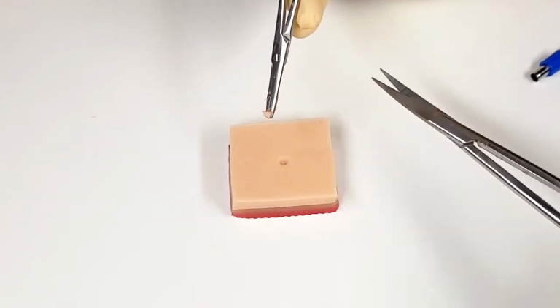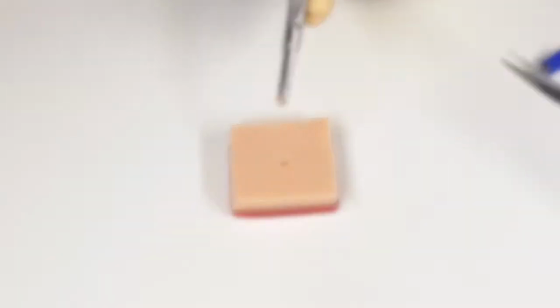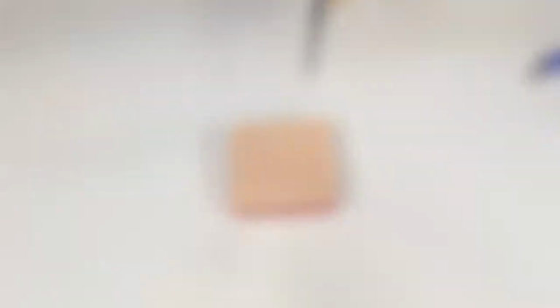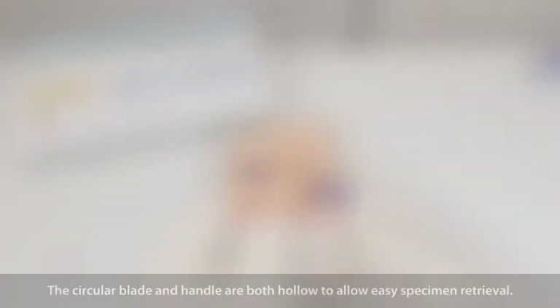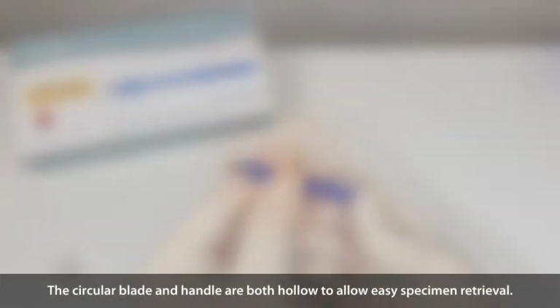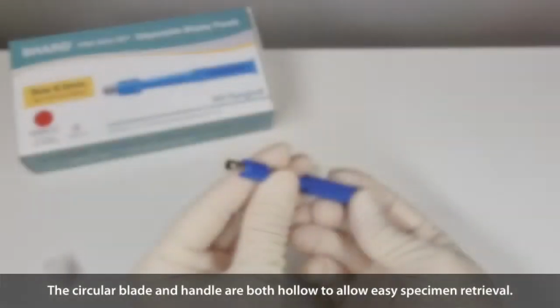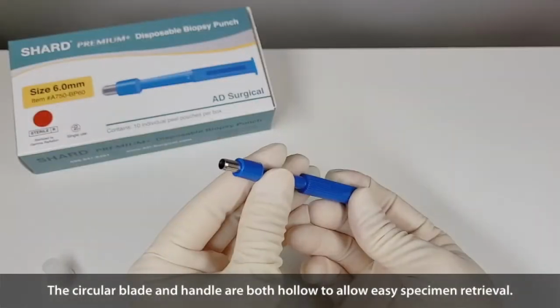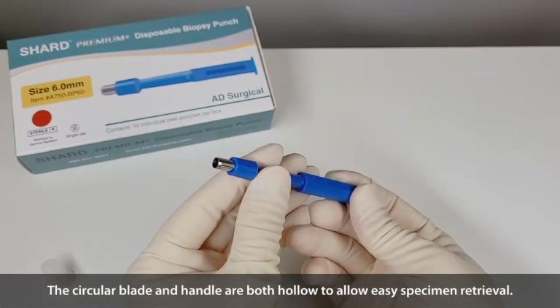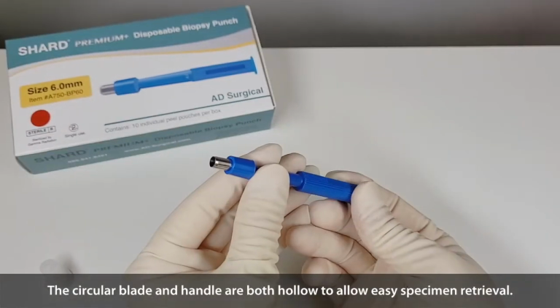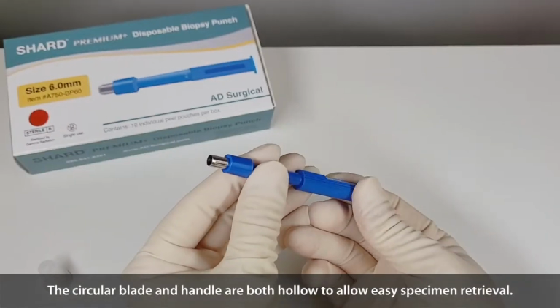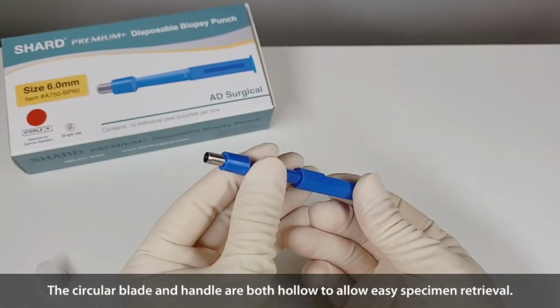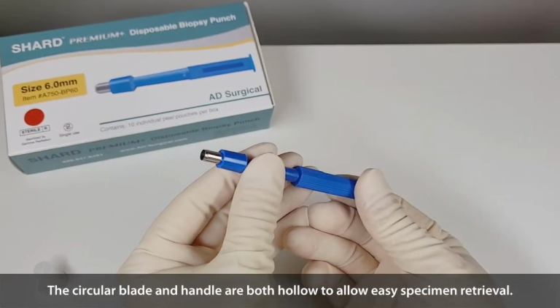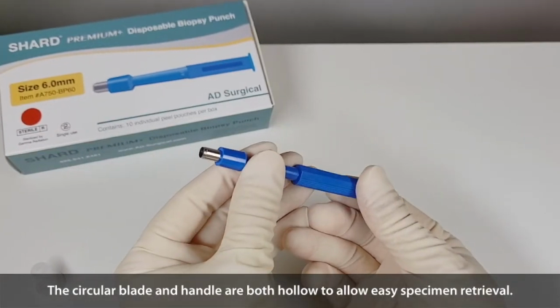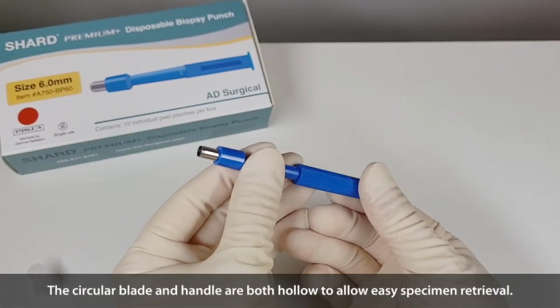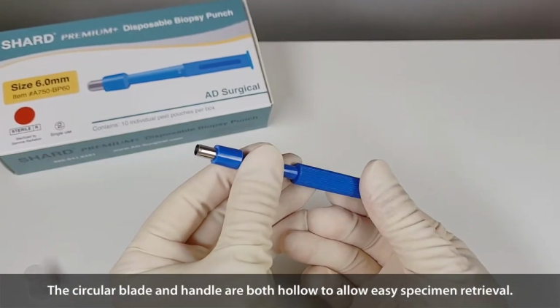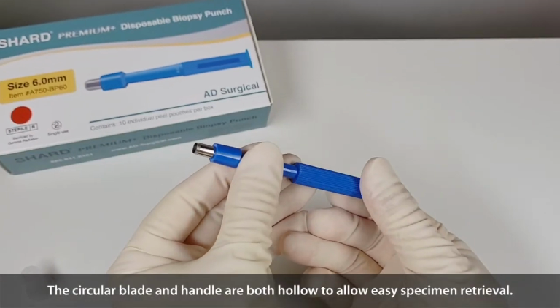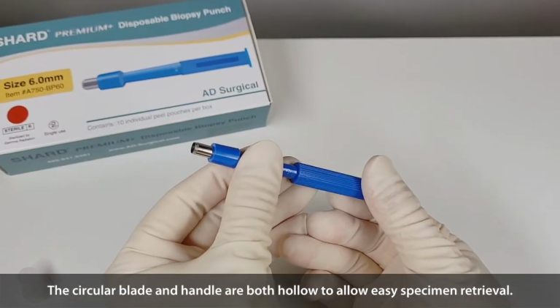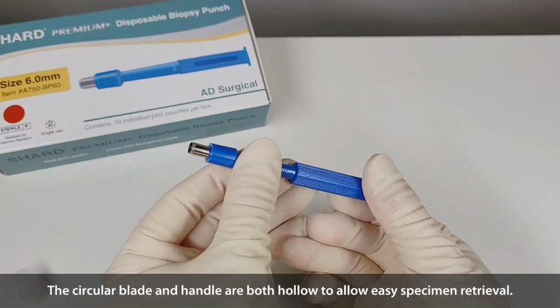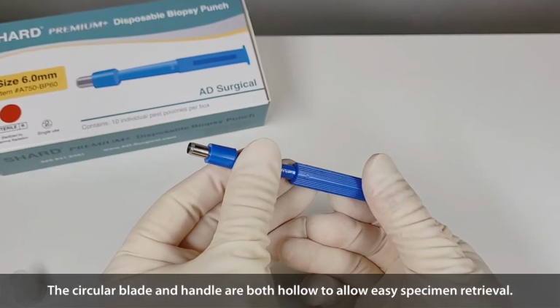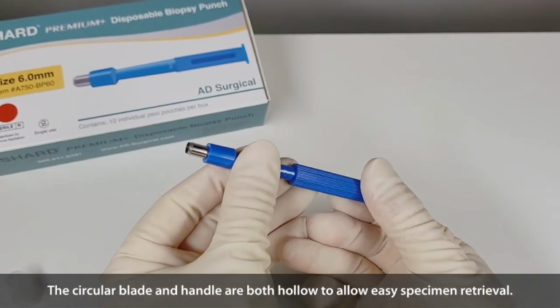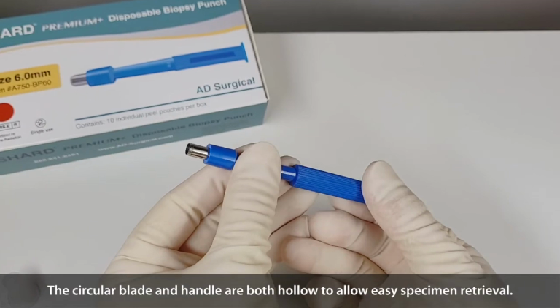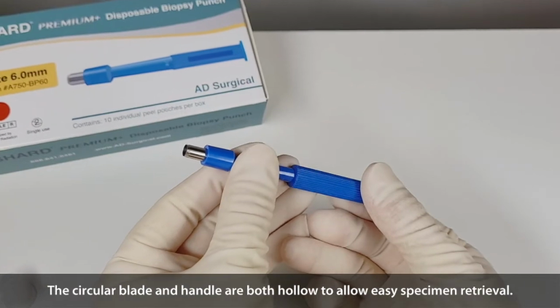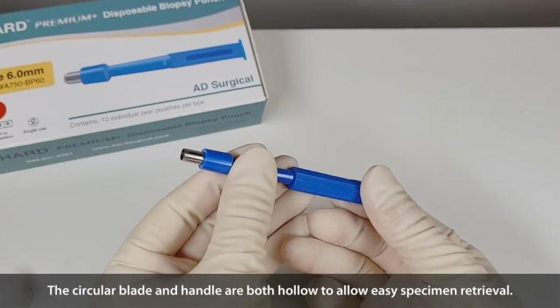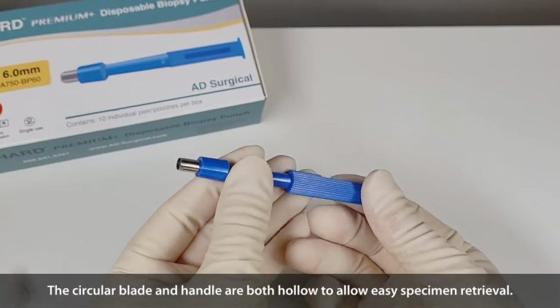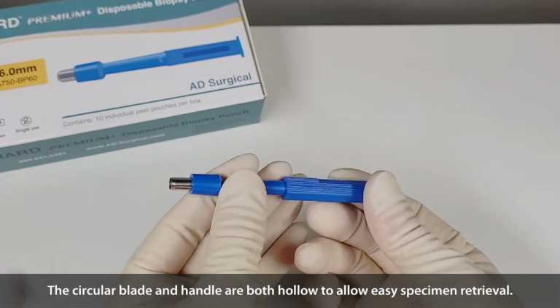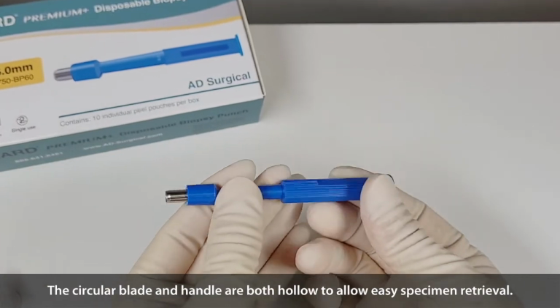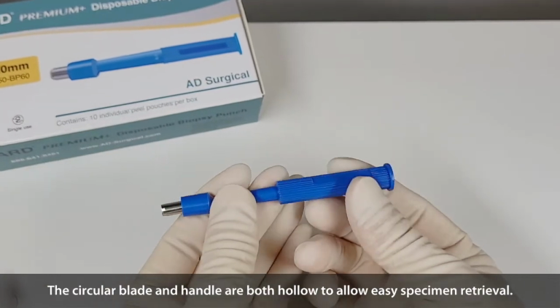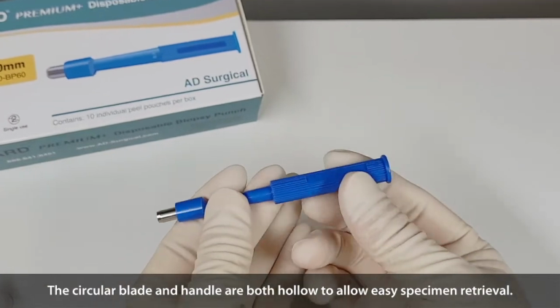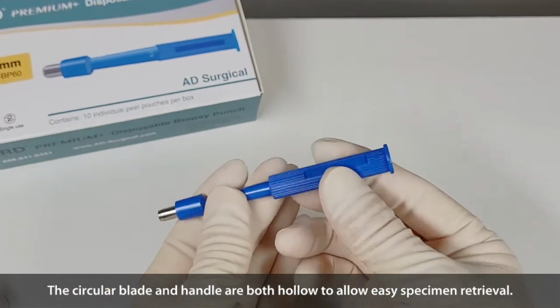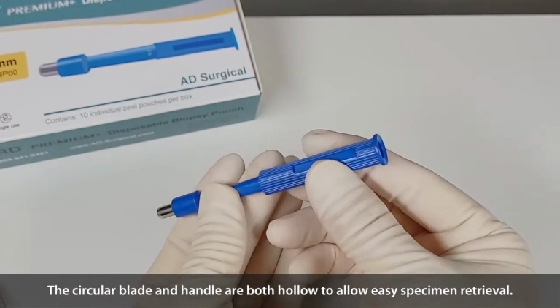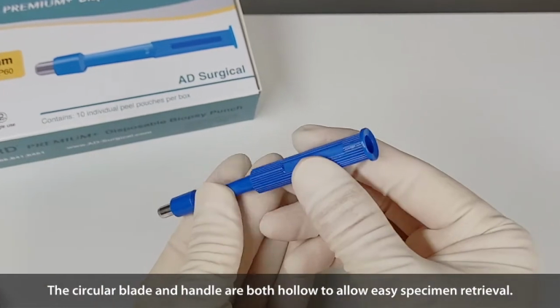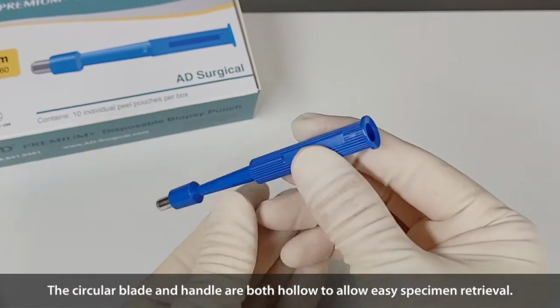The circular blade and handle are both hollow, to allow easy specimen retrieval.